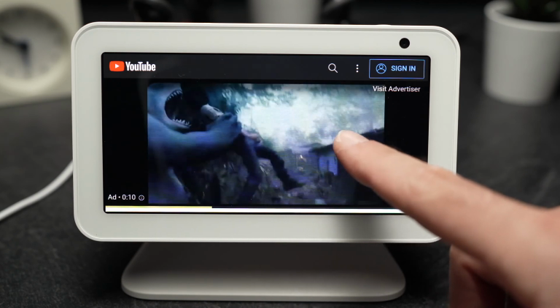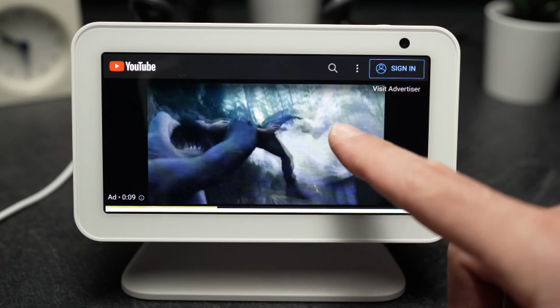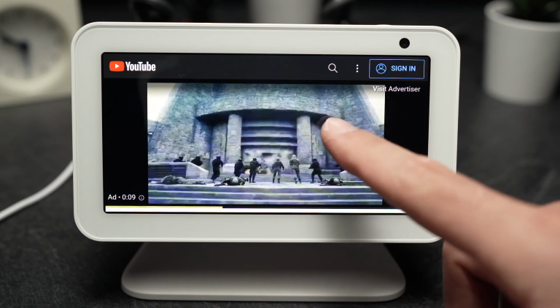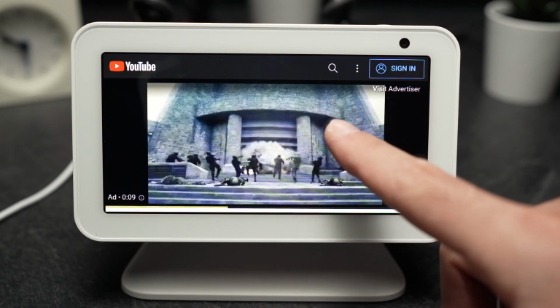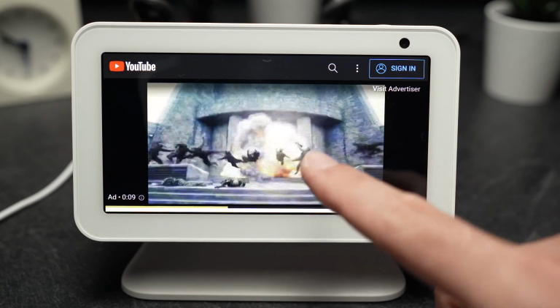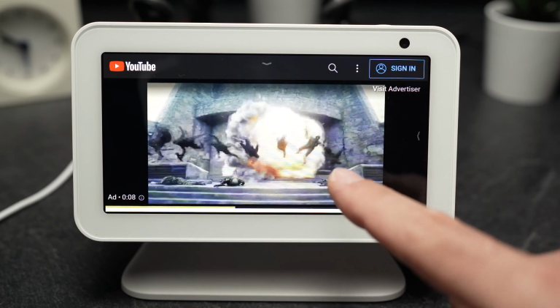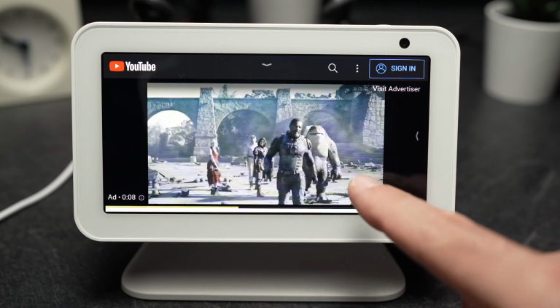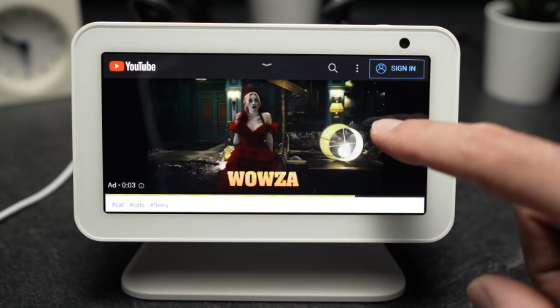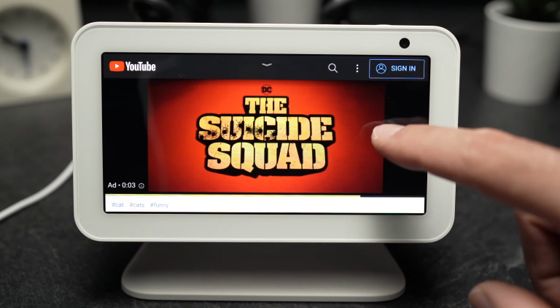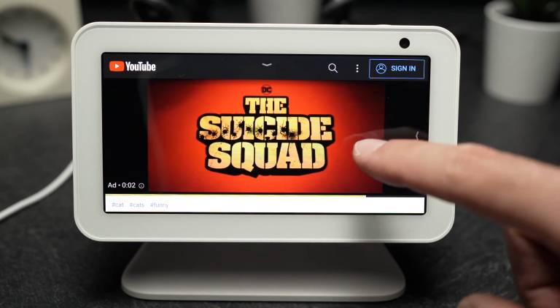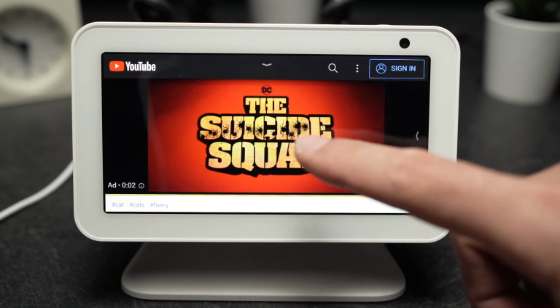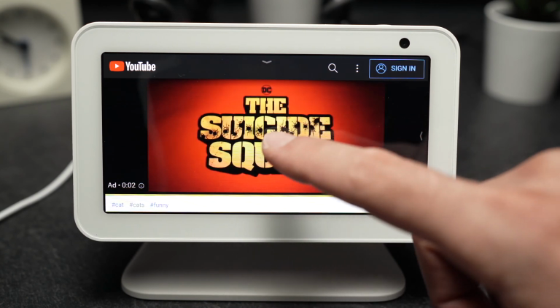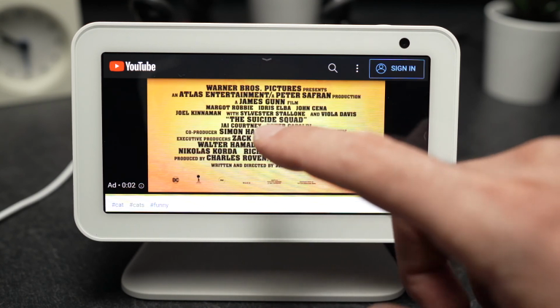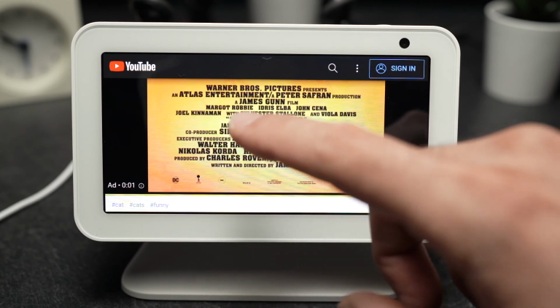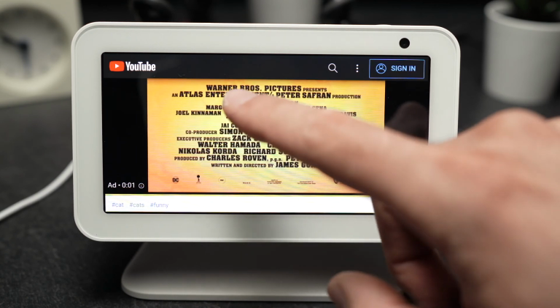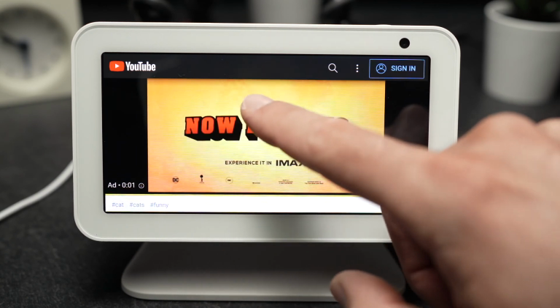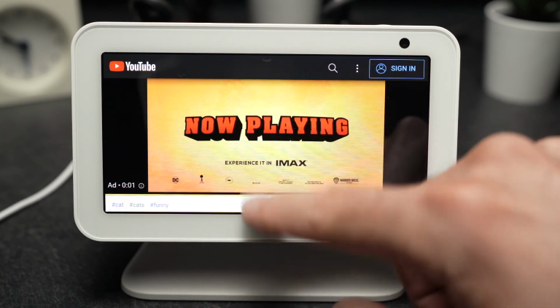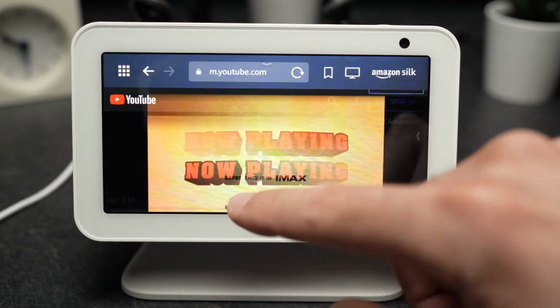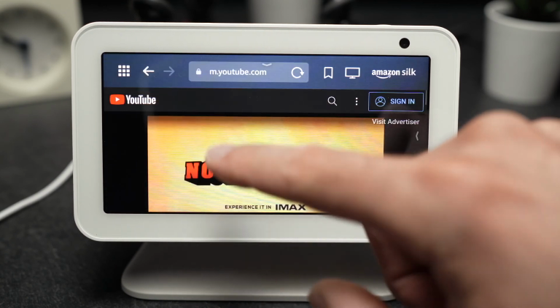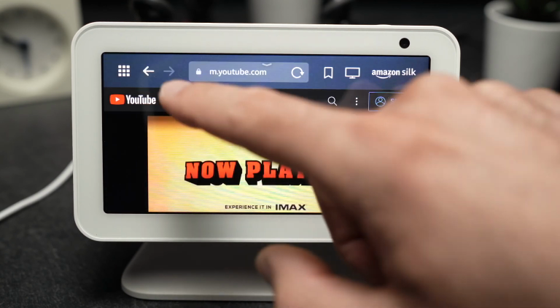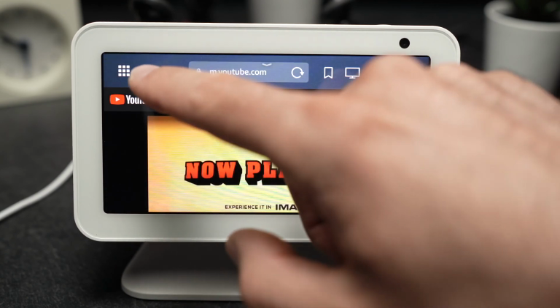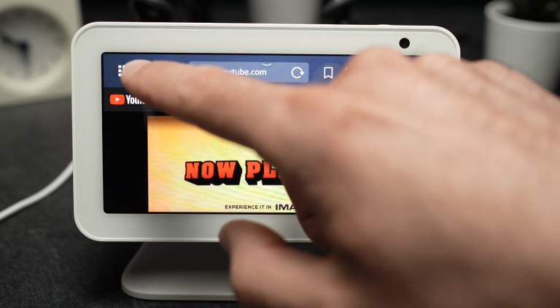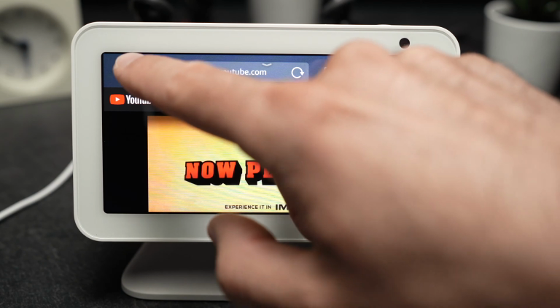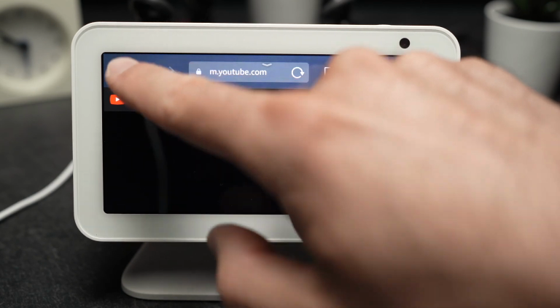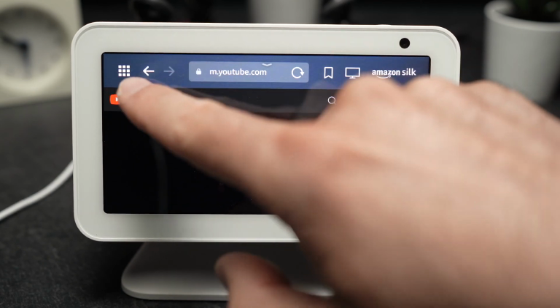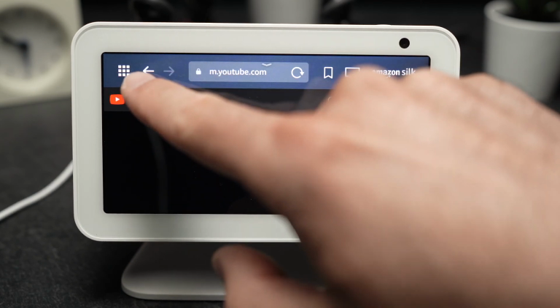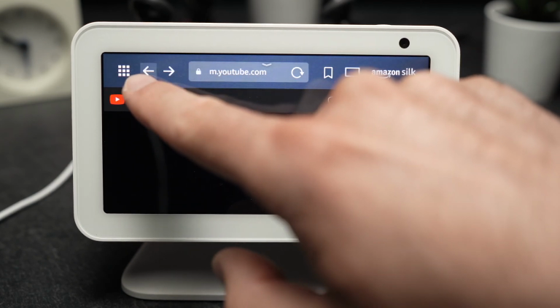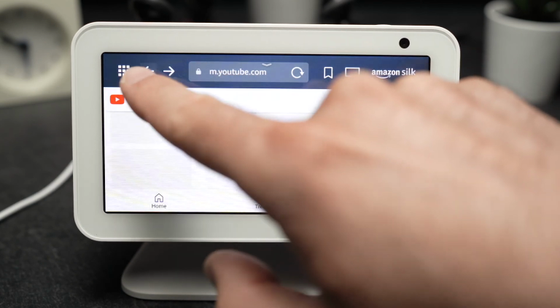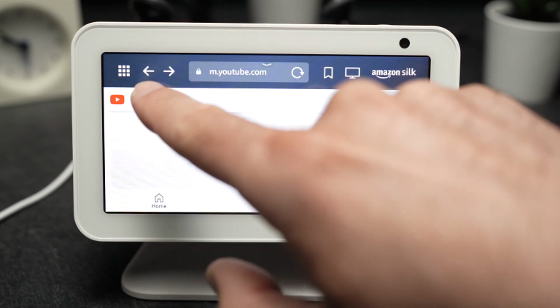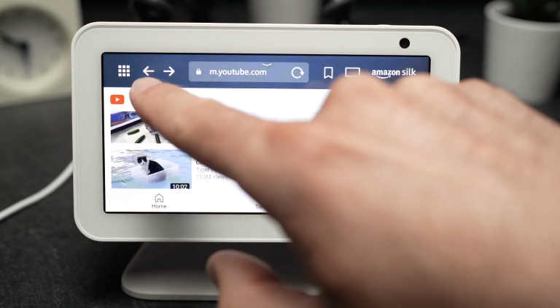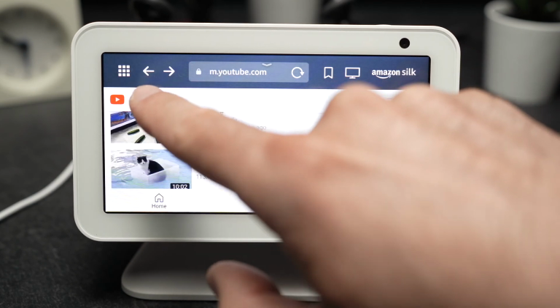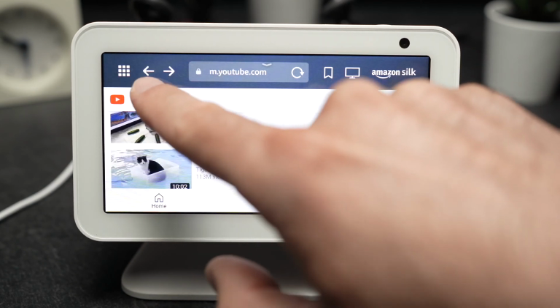Once you're done, to go back you just need to swipe down and press the back button.